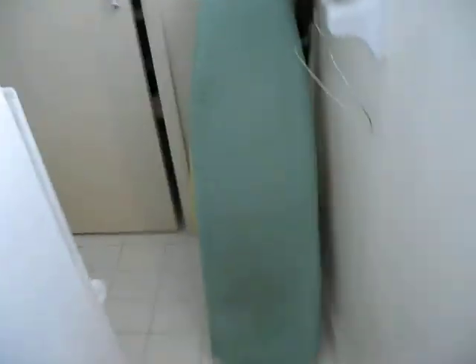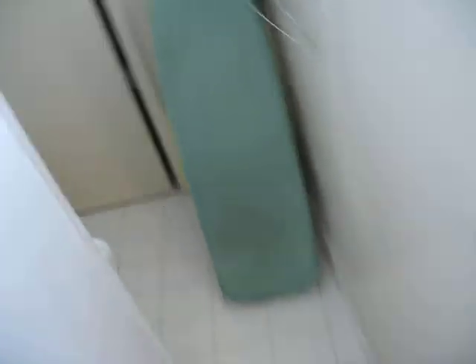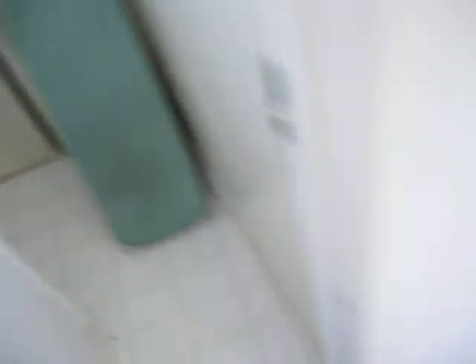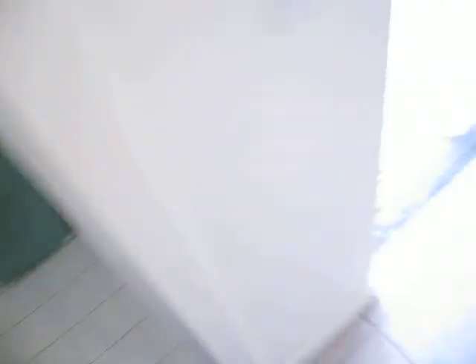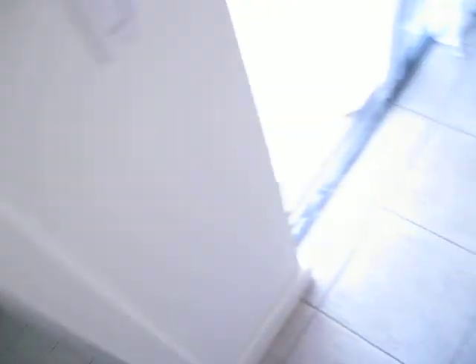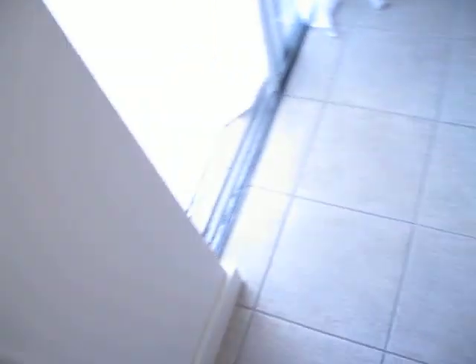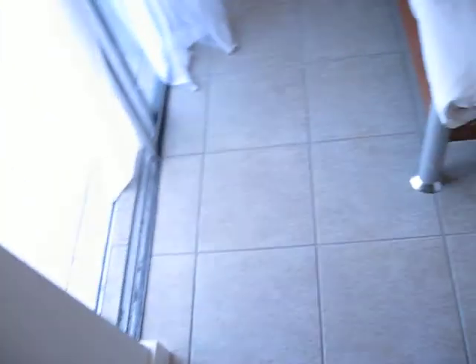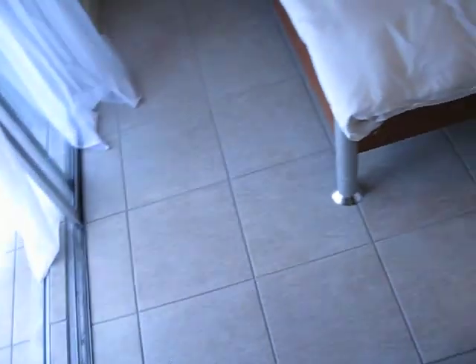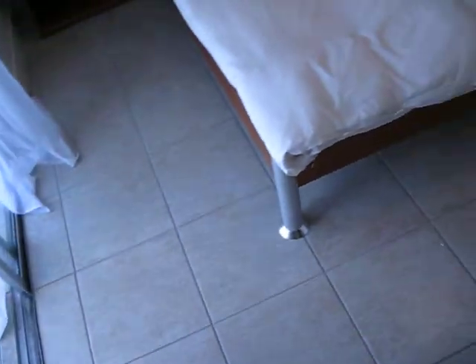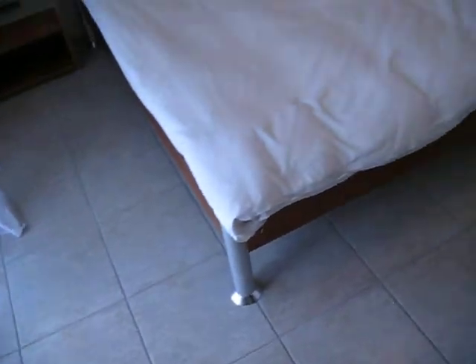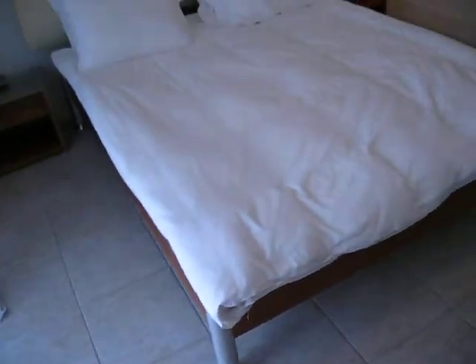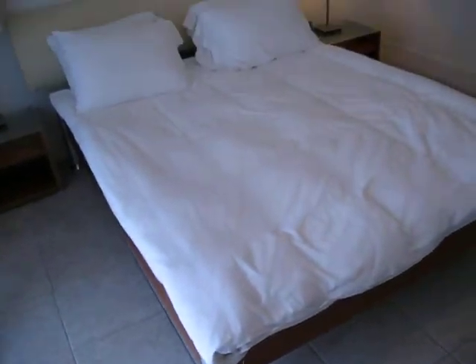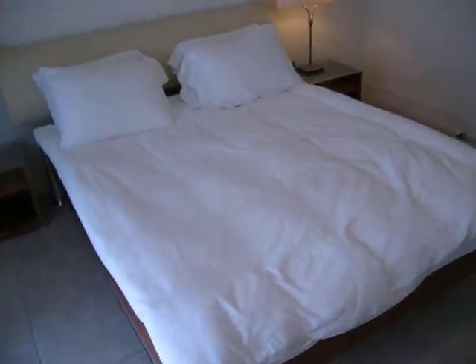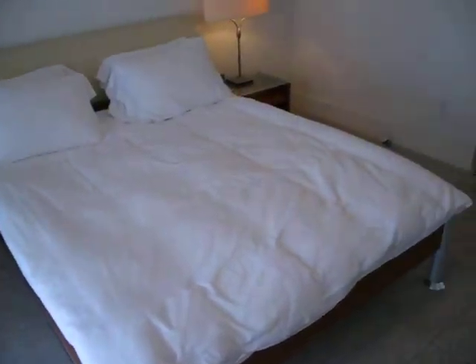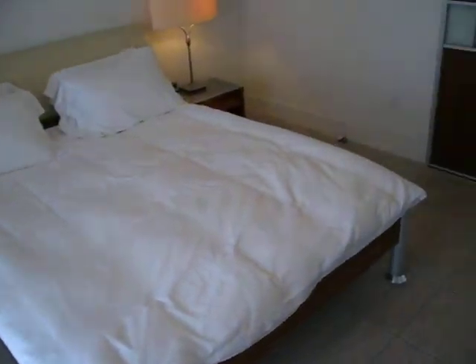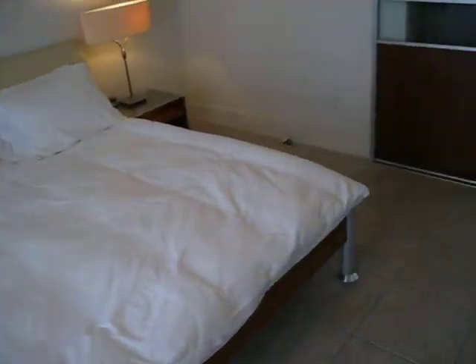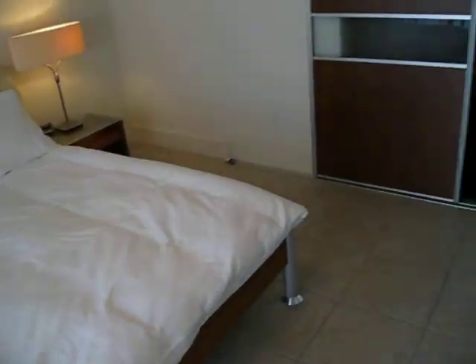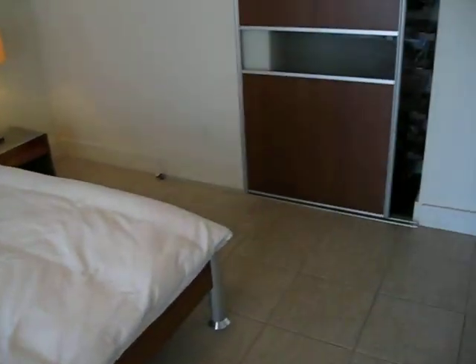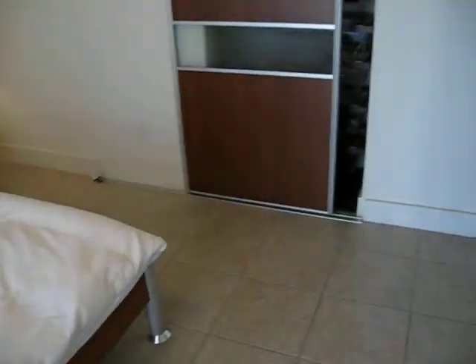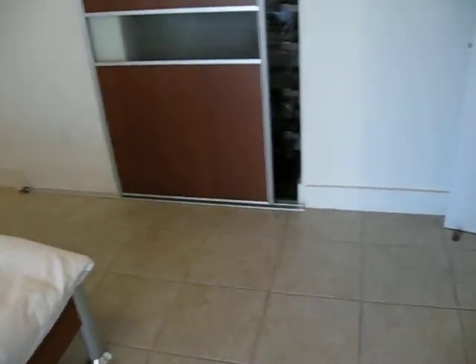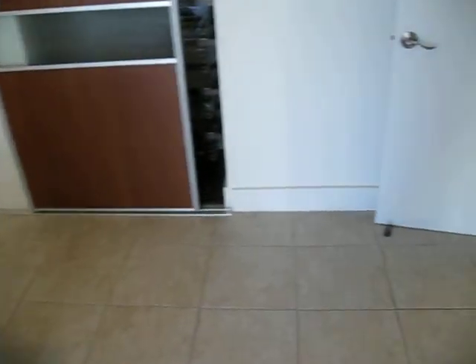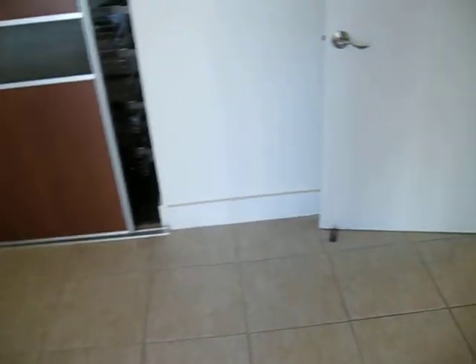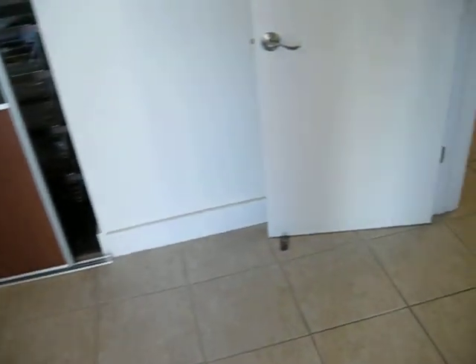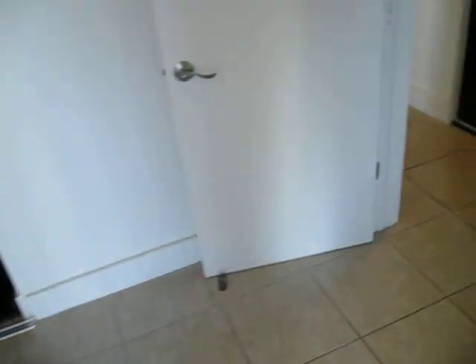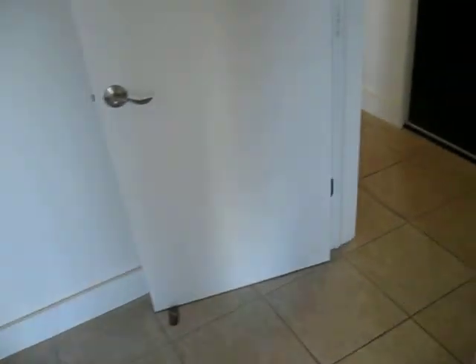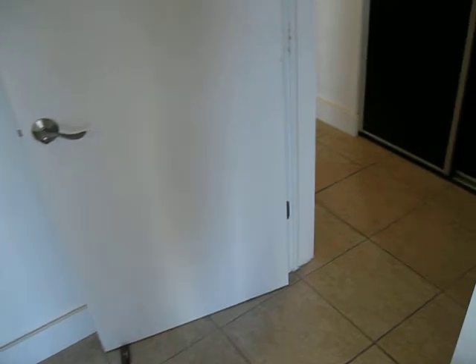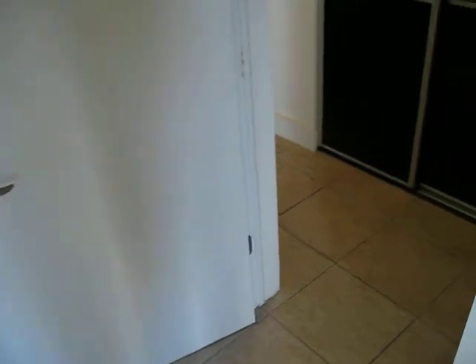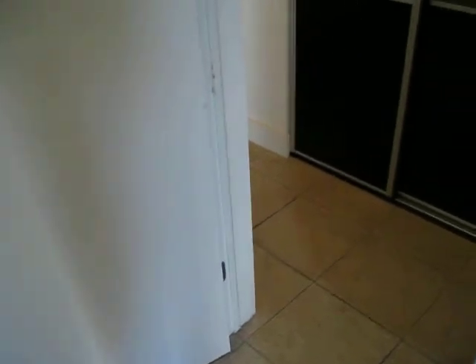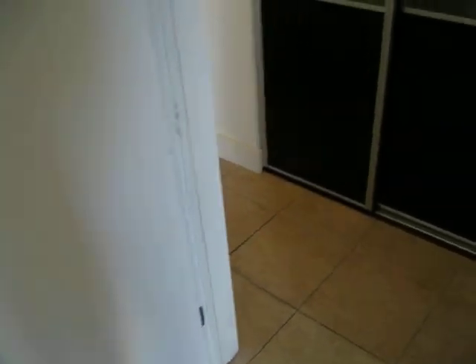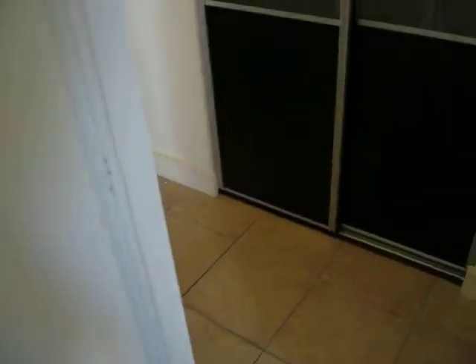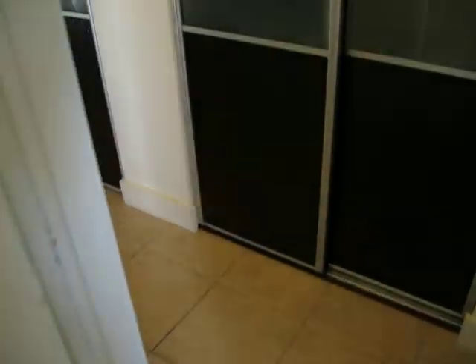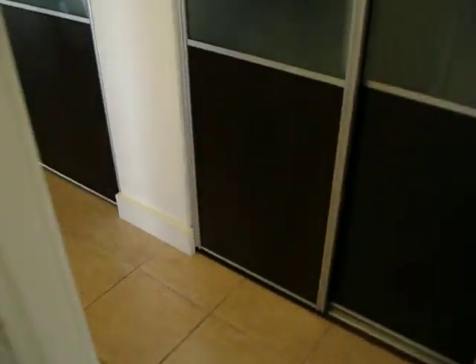This is the bedroom. This room has some technology. This is the main room to walk through.